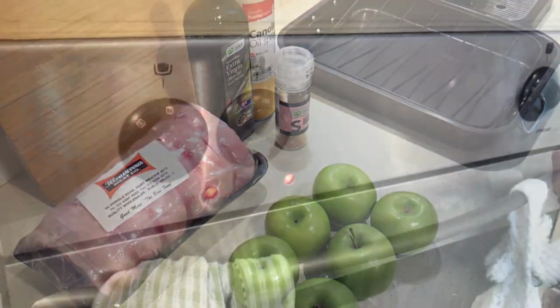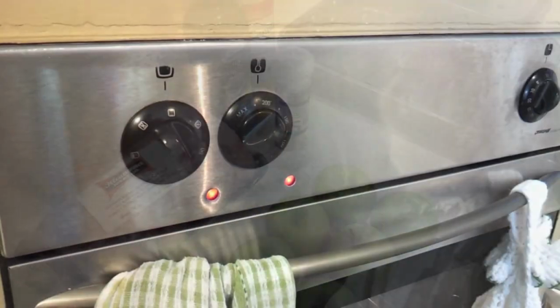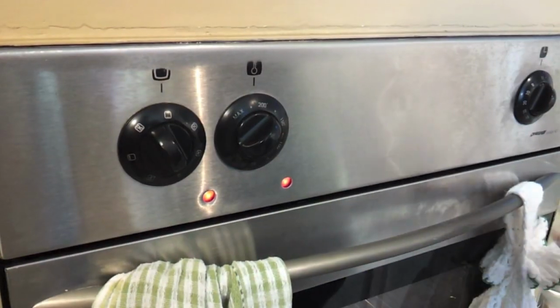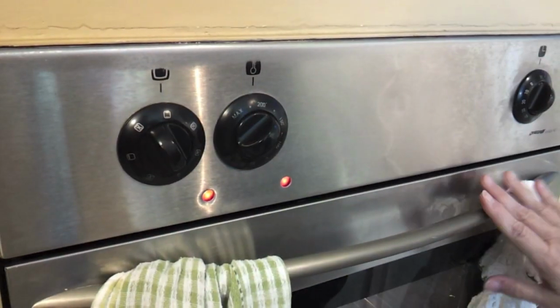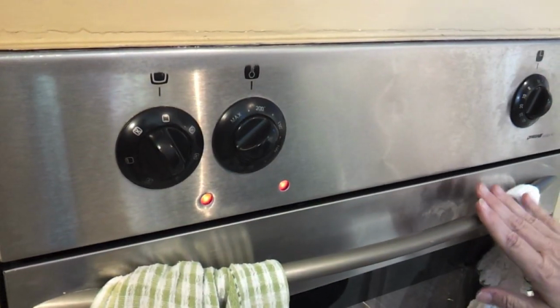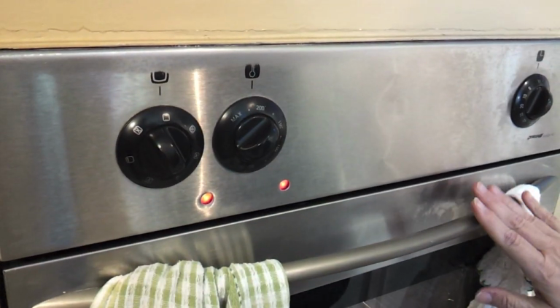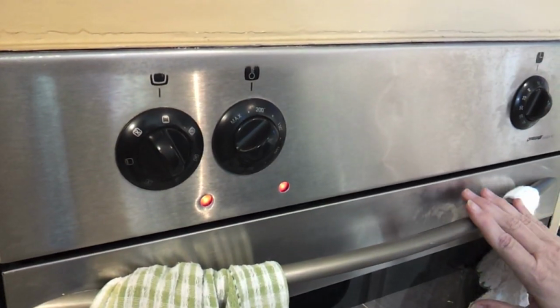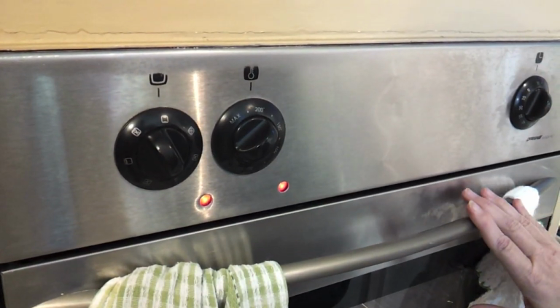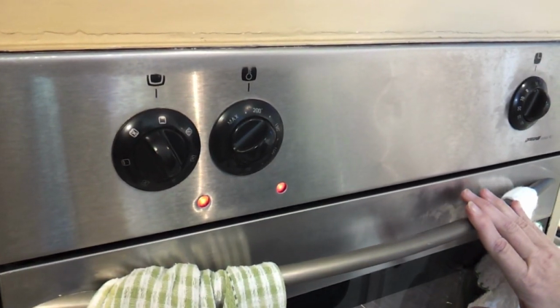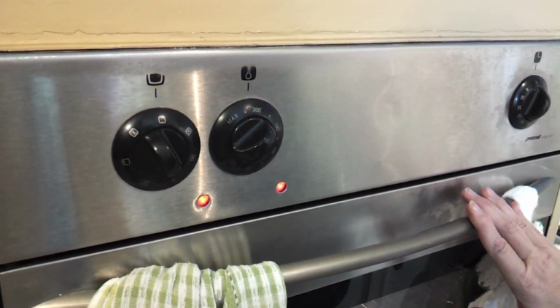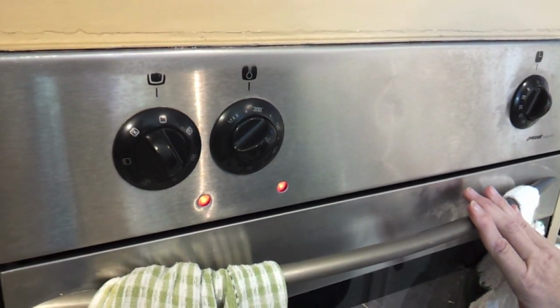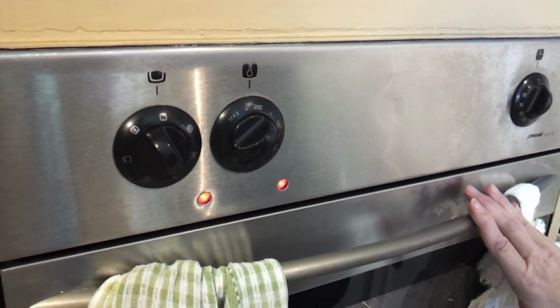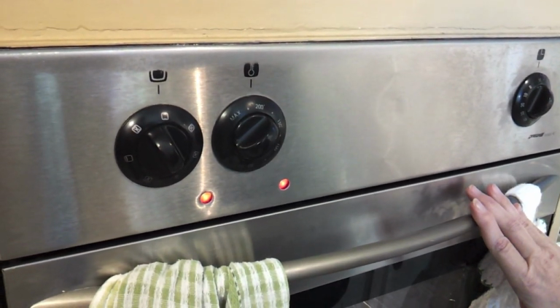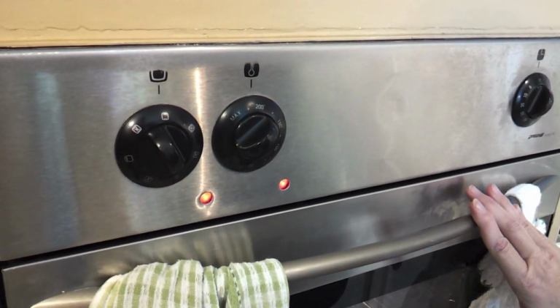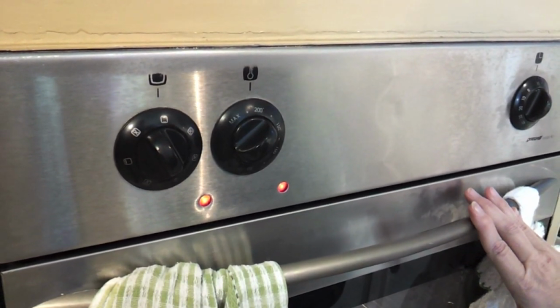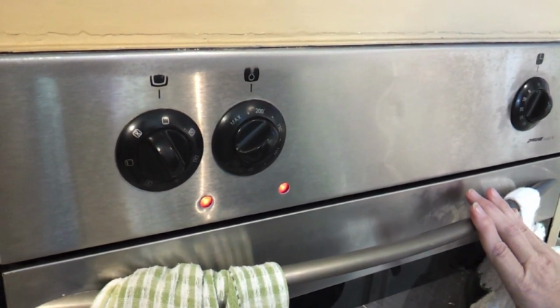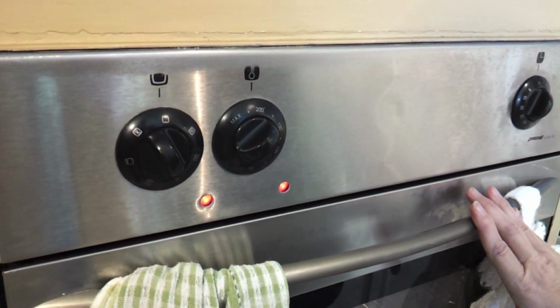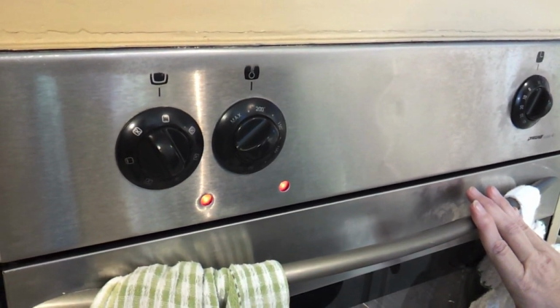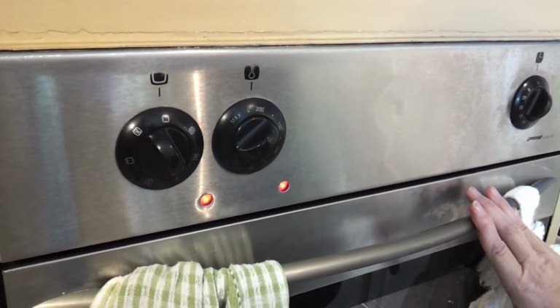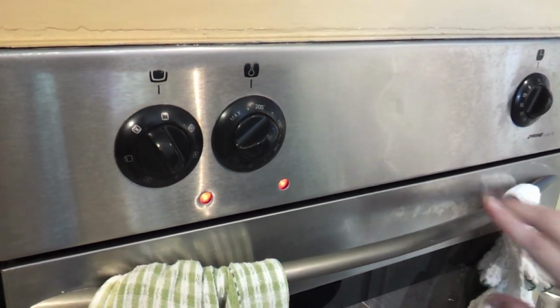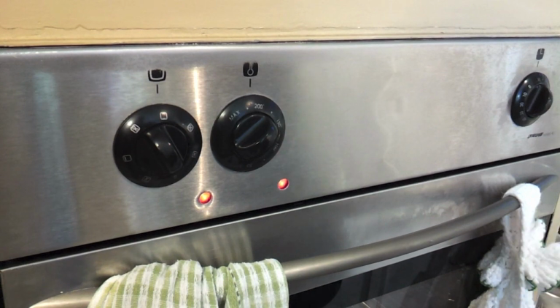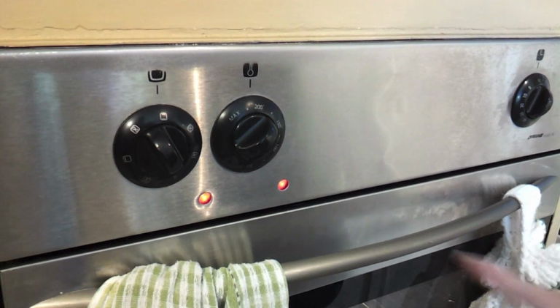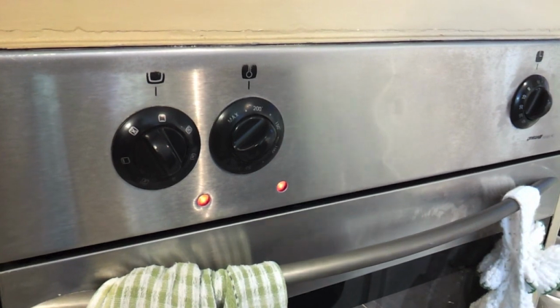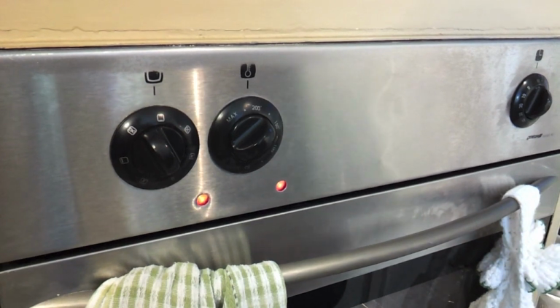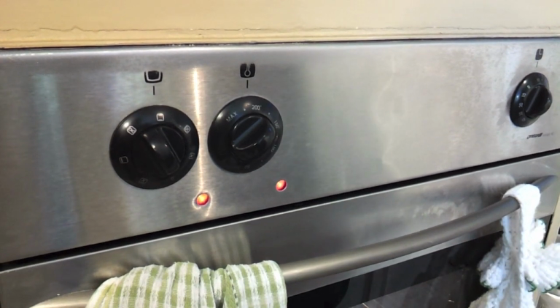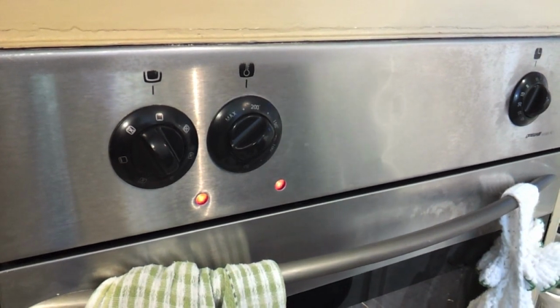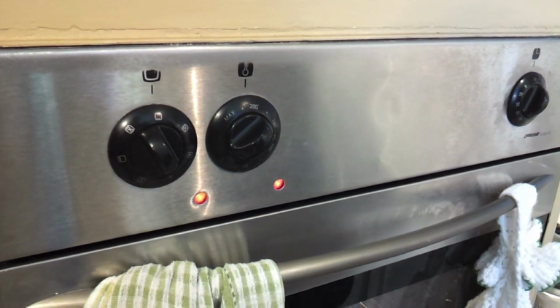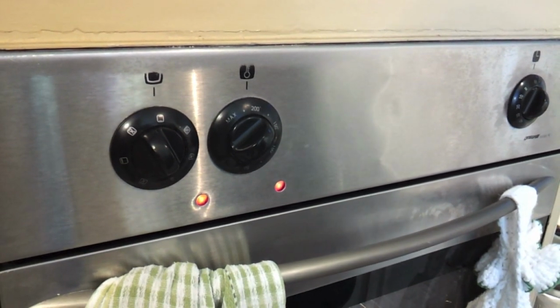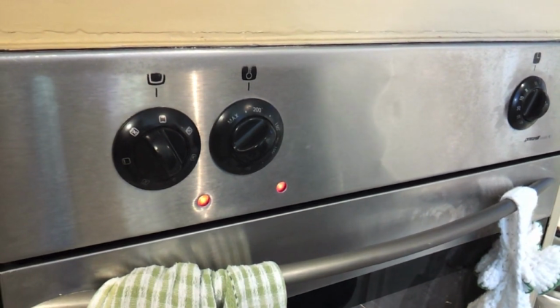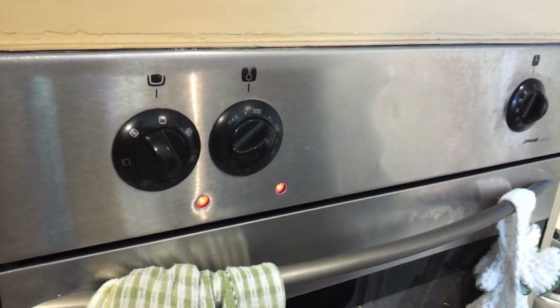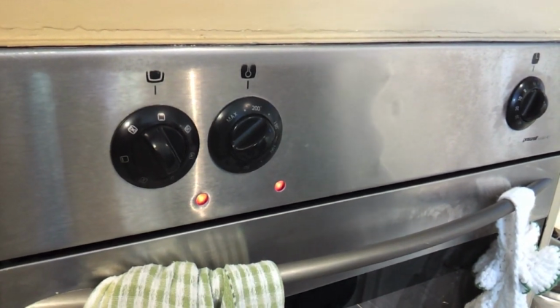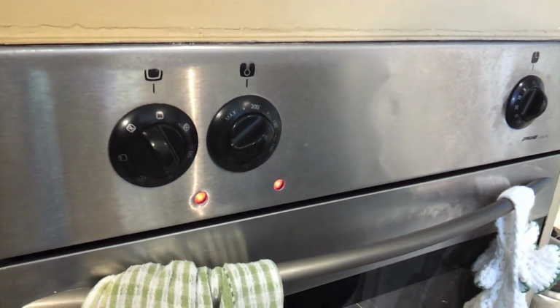You want to preheat the oven to 220 degrees Celsius or about 428 Fahrenheit. I've turned off the fan force for this — we're going to be cooking it long and slow.